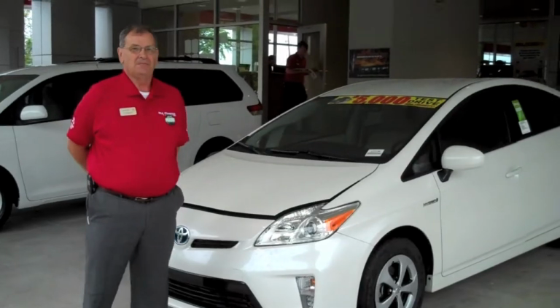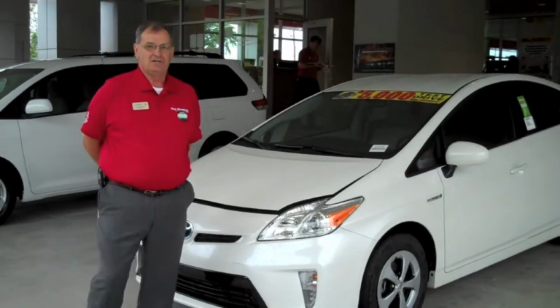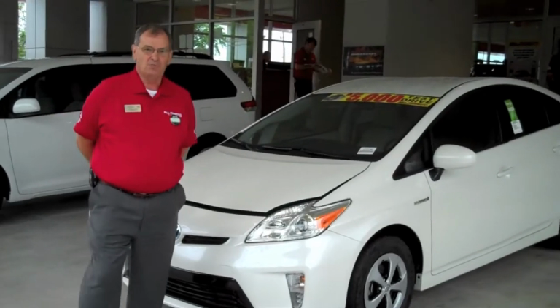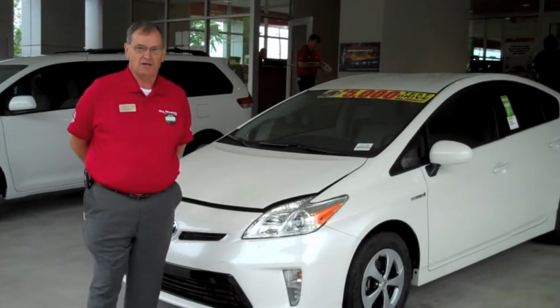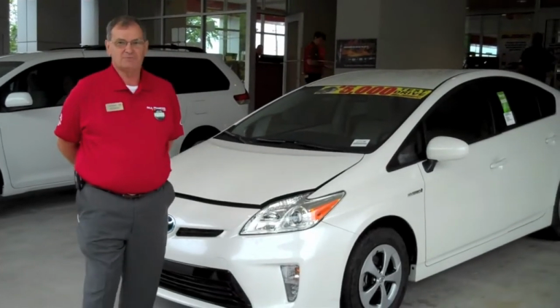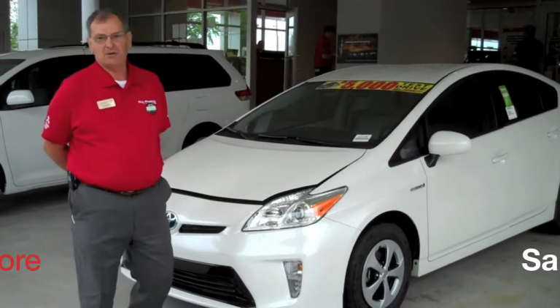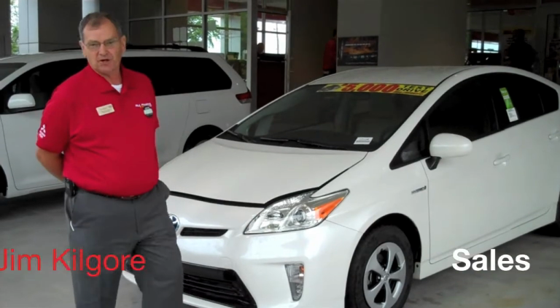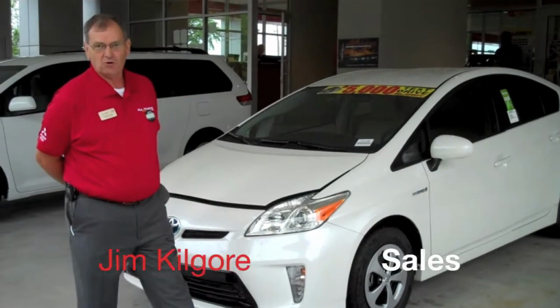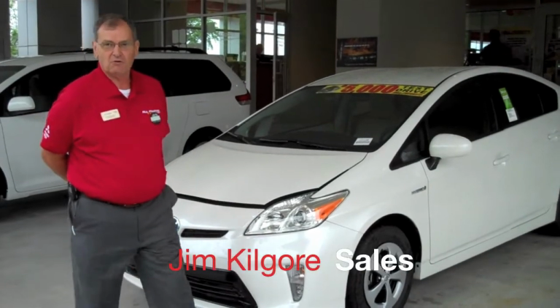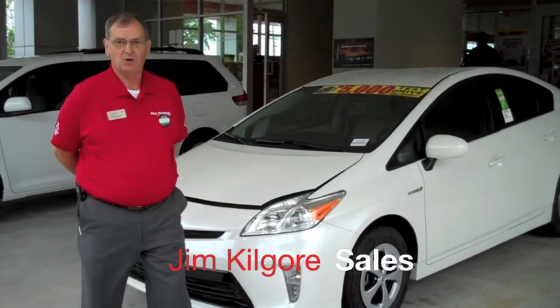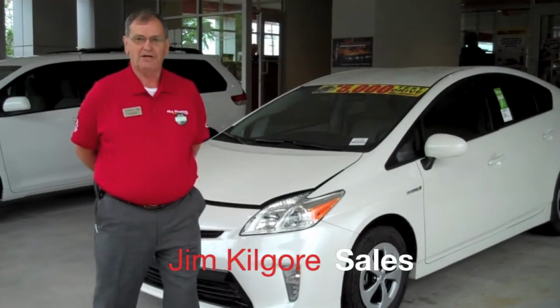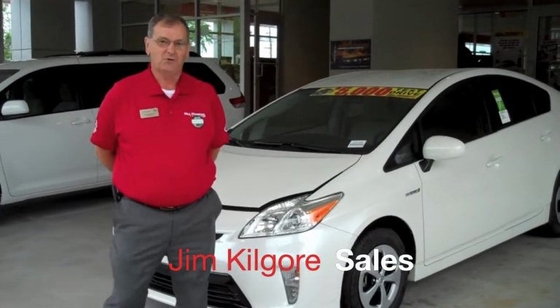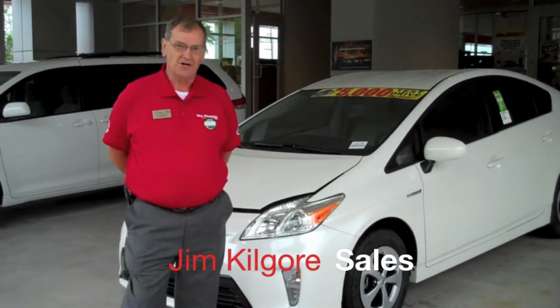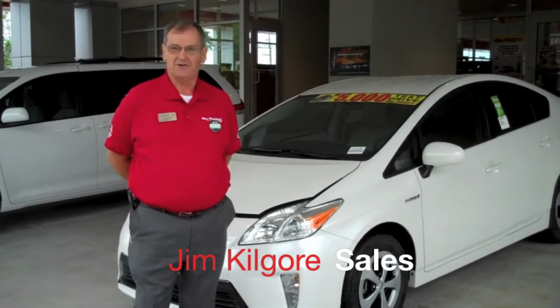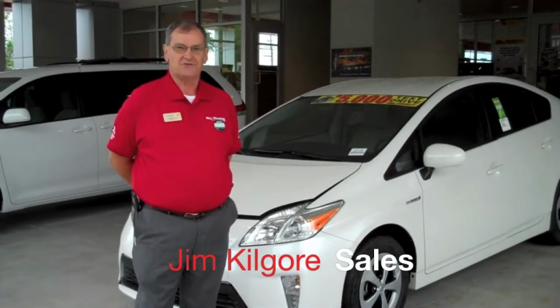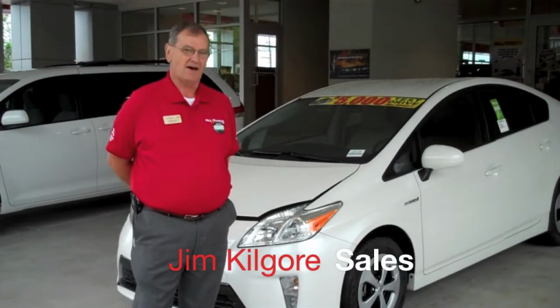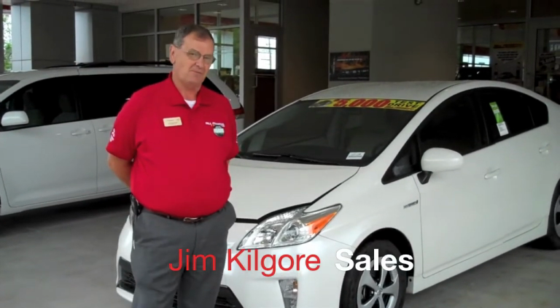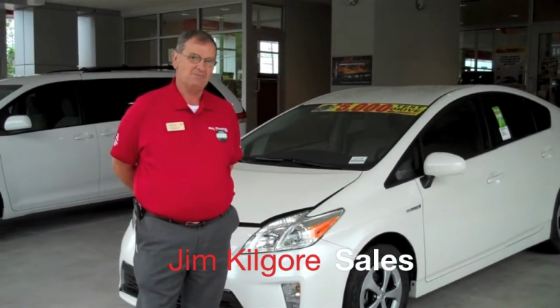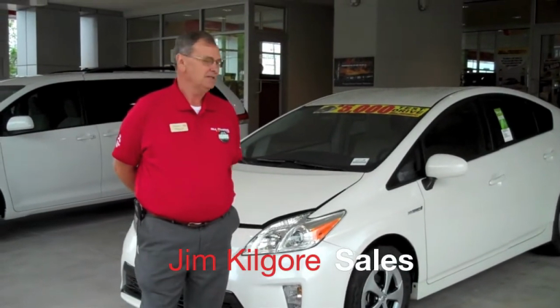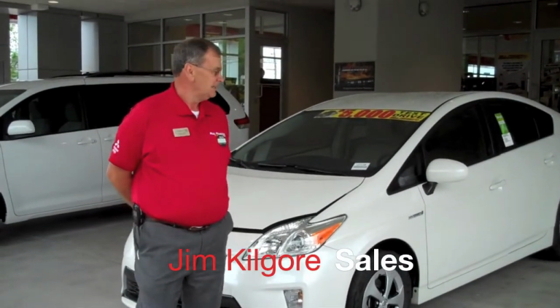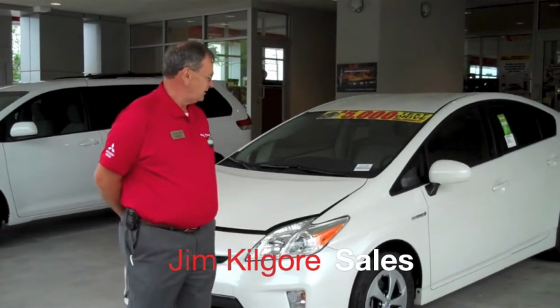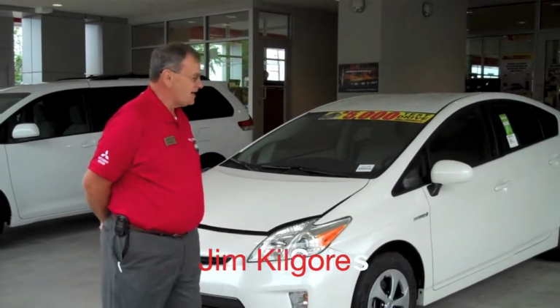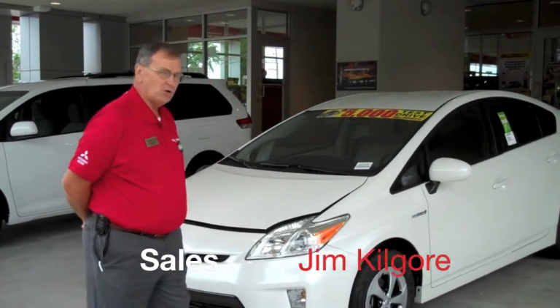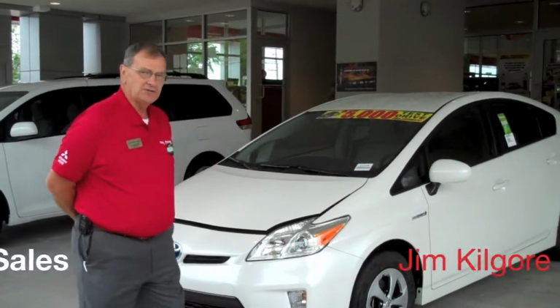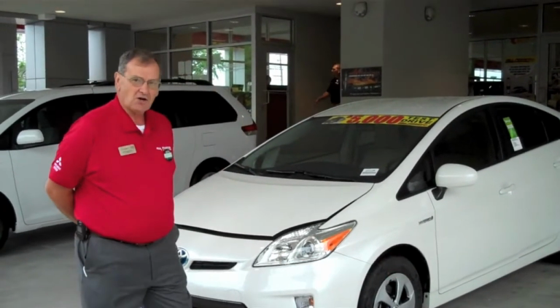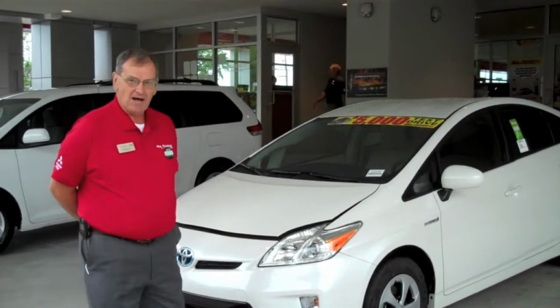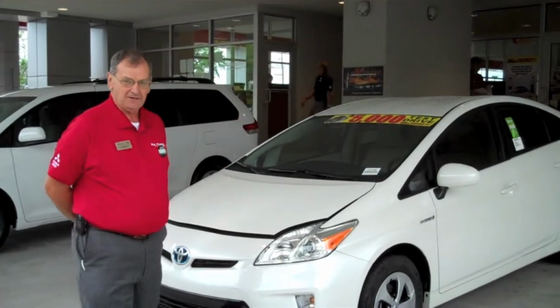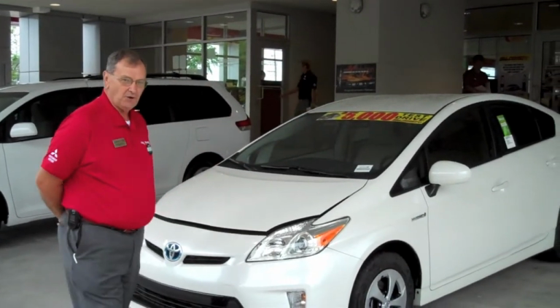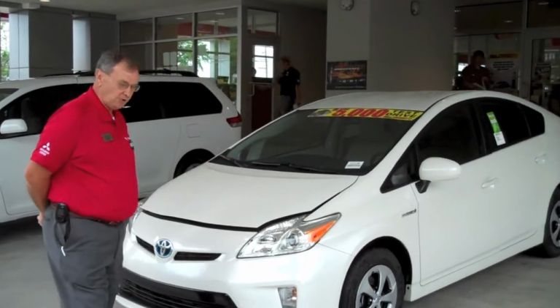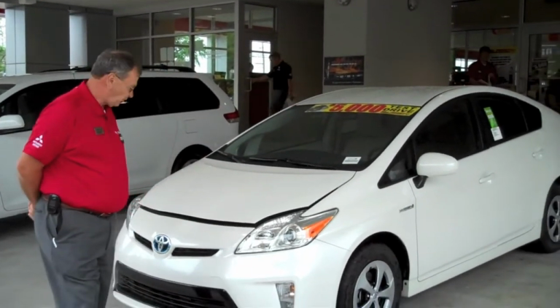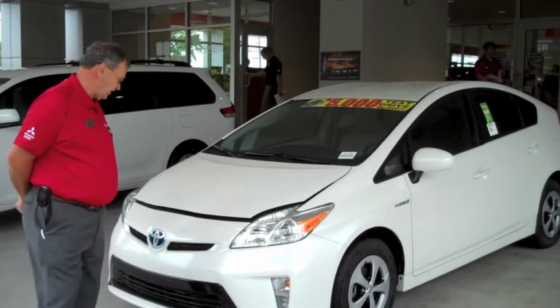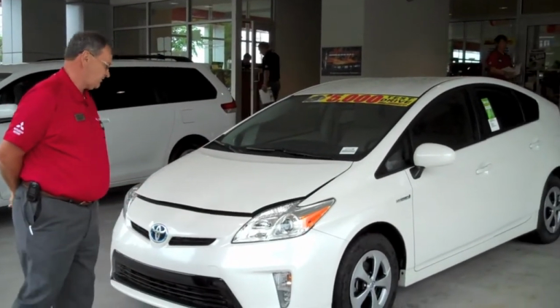Good morning, I'm Jim Kilgore with Bill Penny Toyota in Huntsville, Alabama. Today we're going to talk about the Toyota Prius.